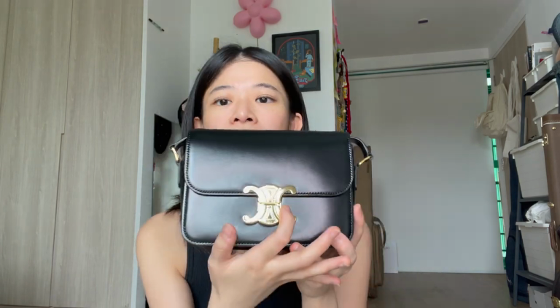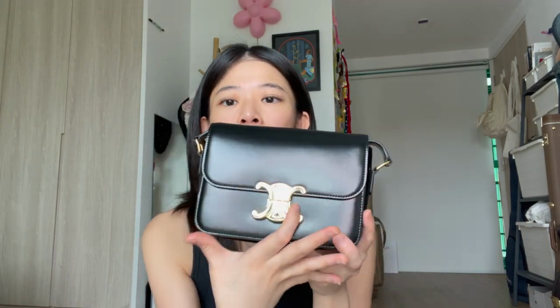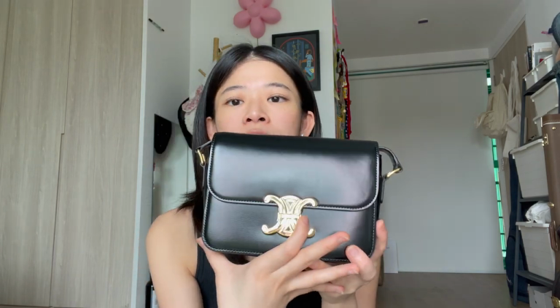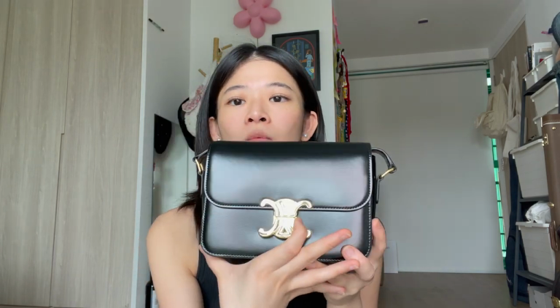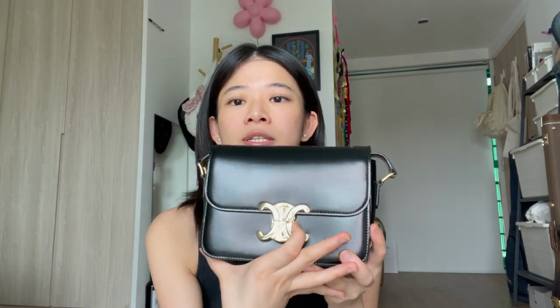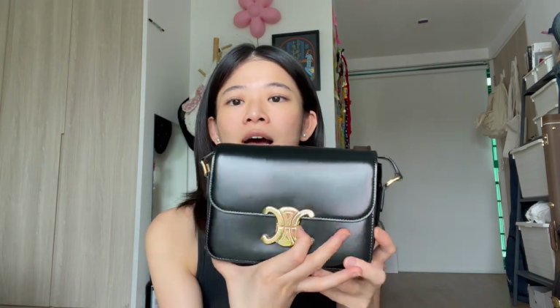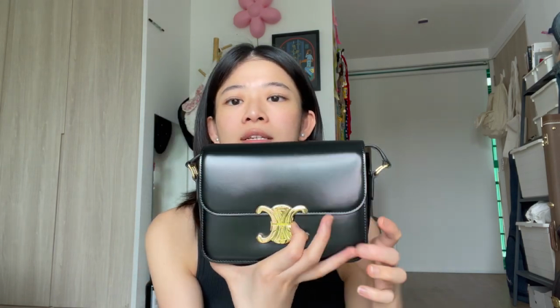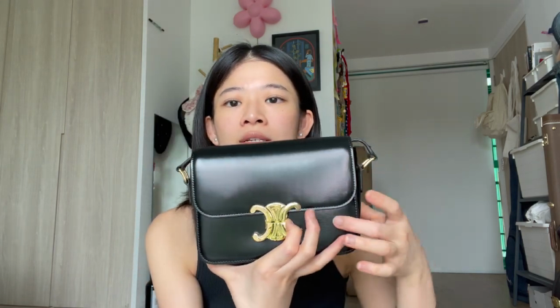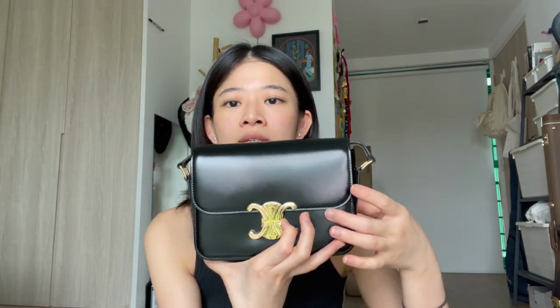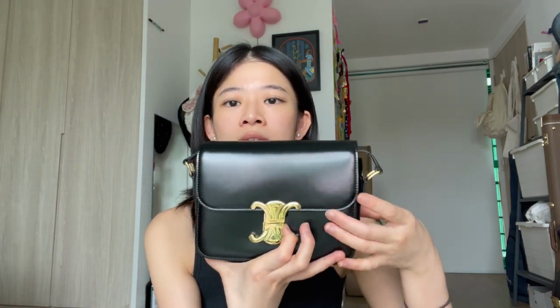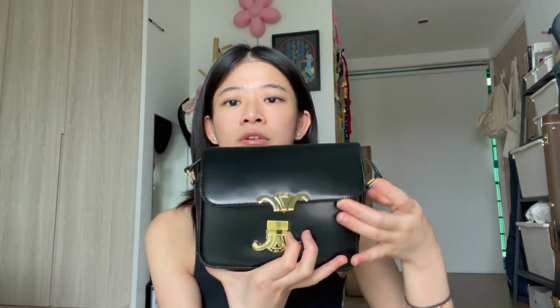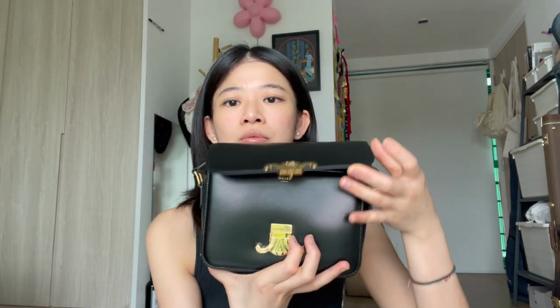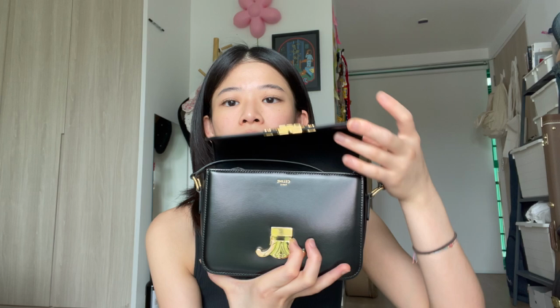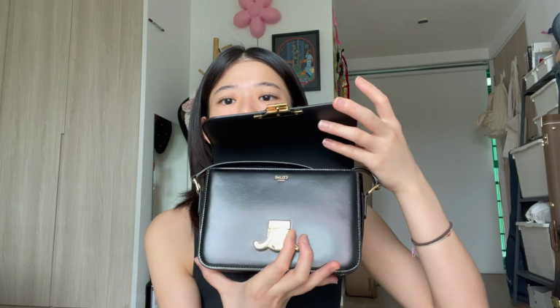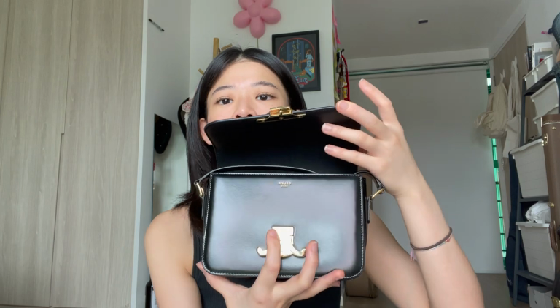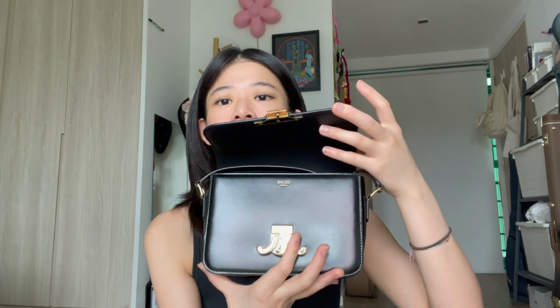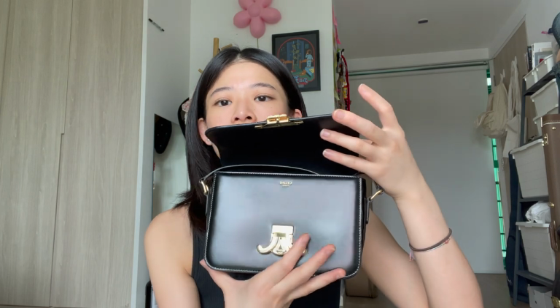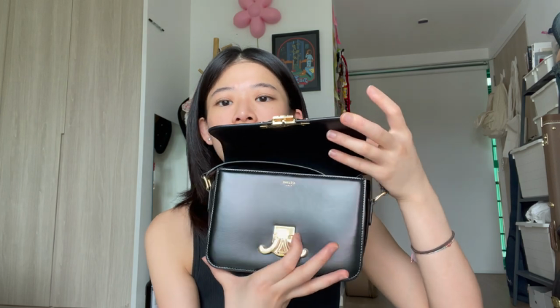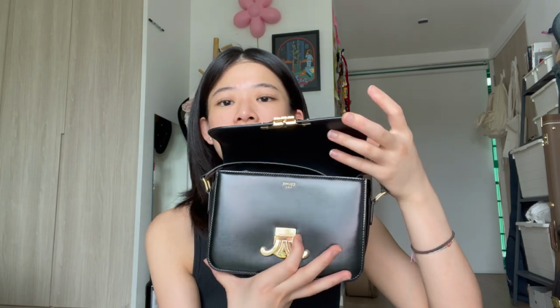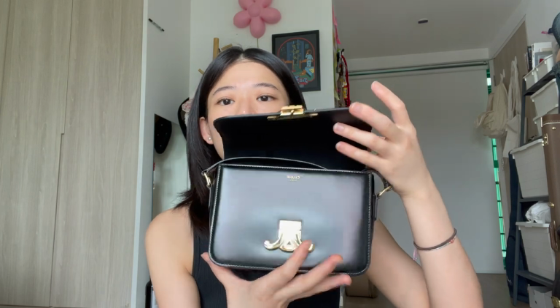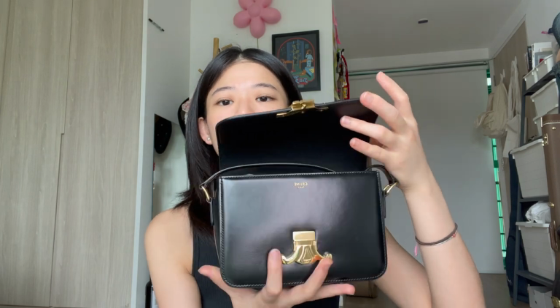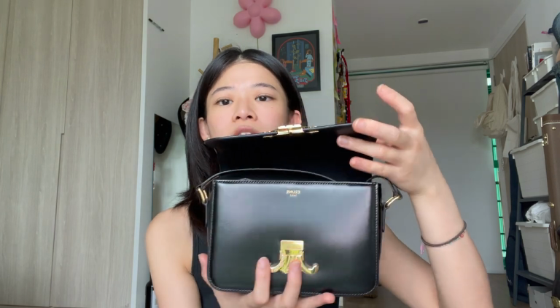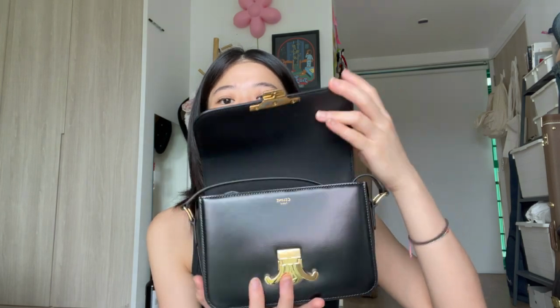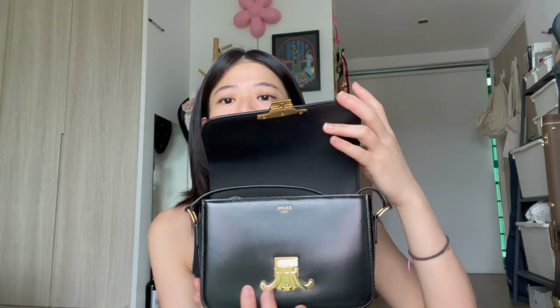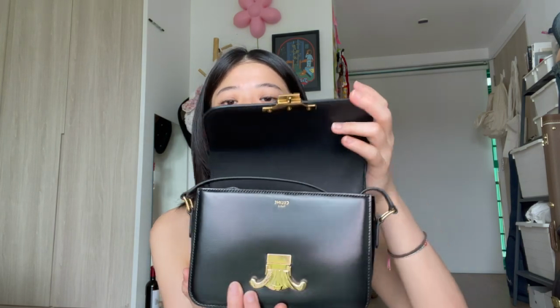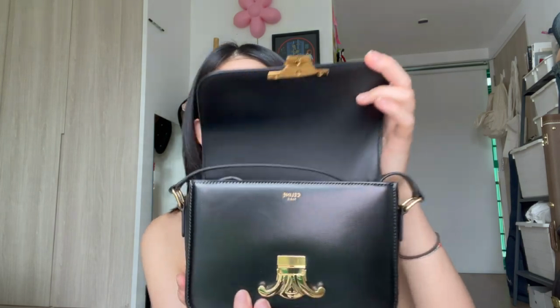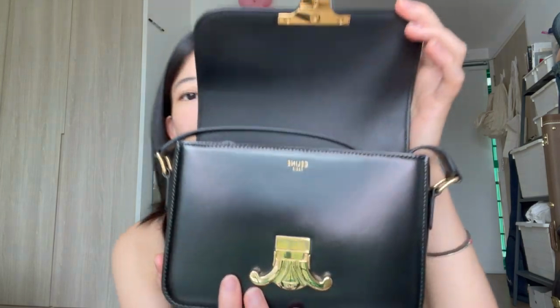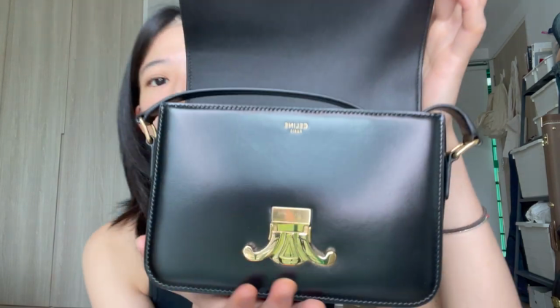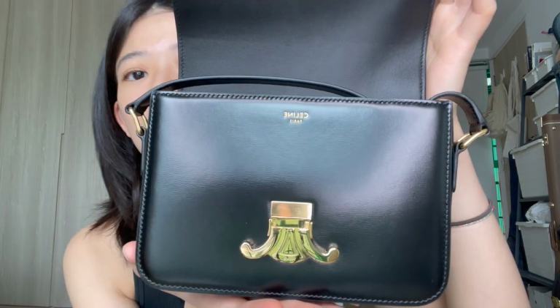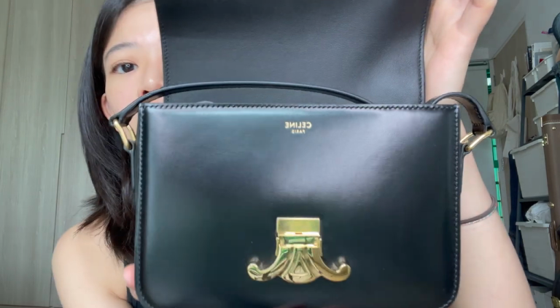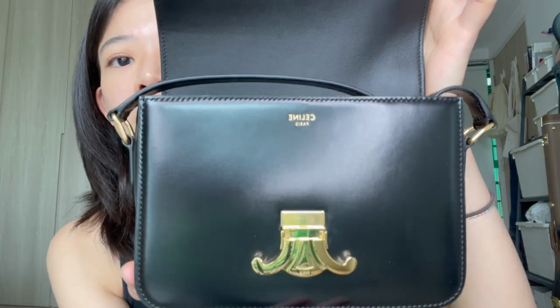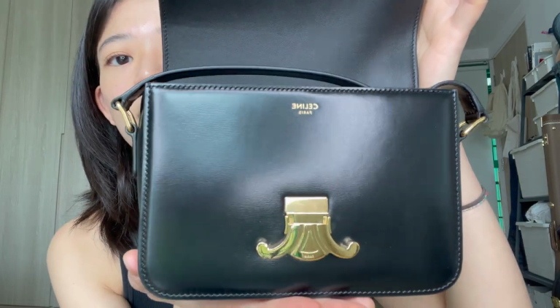The bag opens on one side - you press this side and it opens up. This is how it looks.